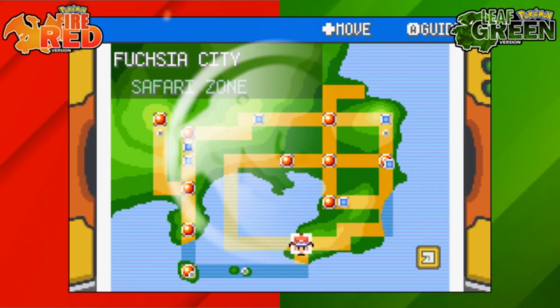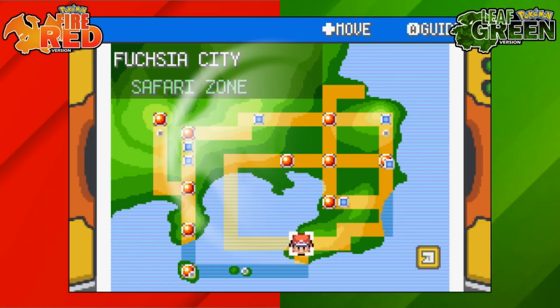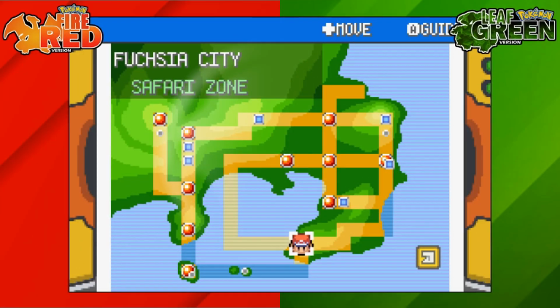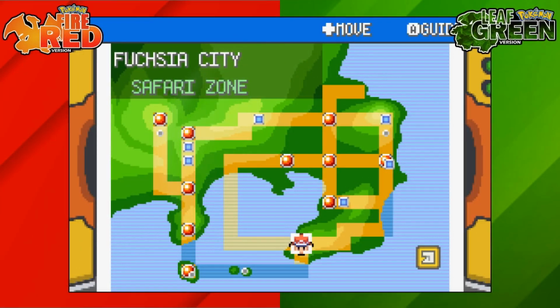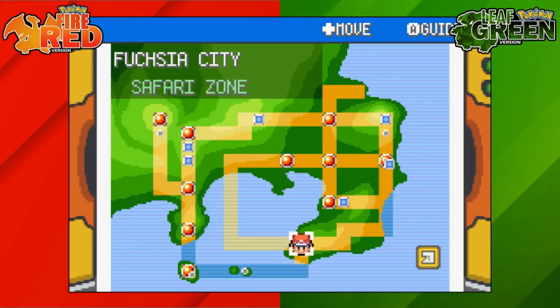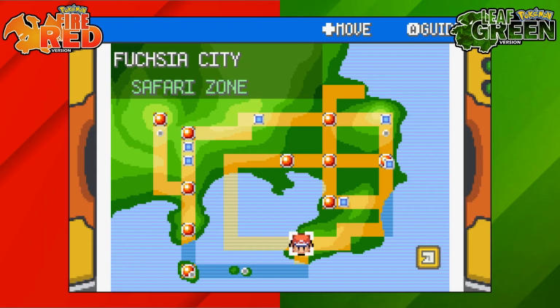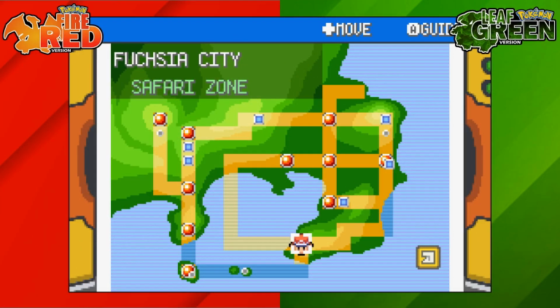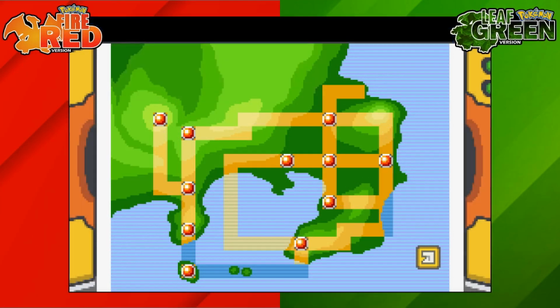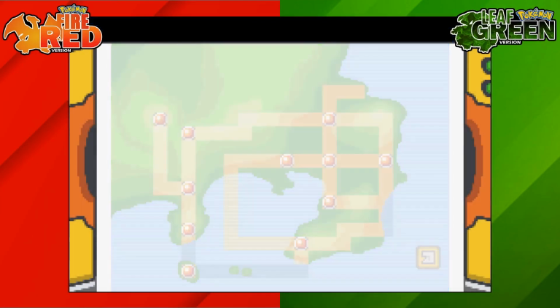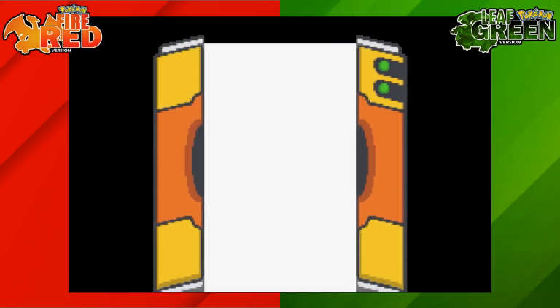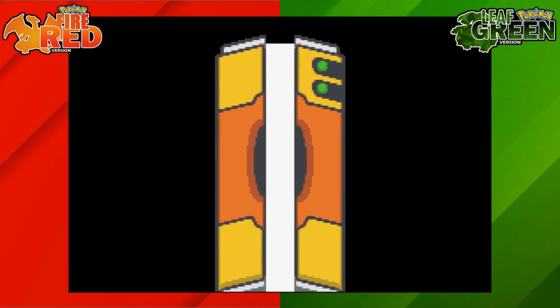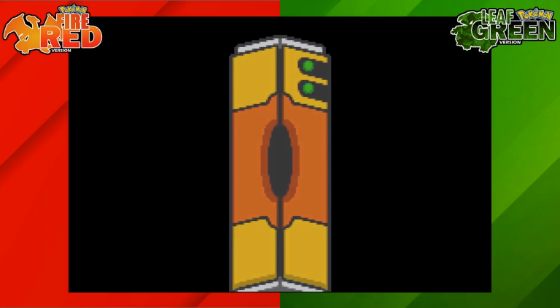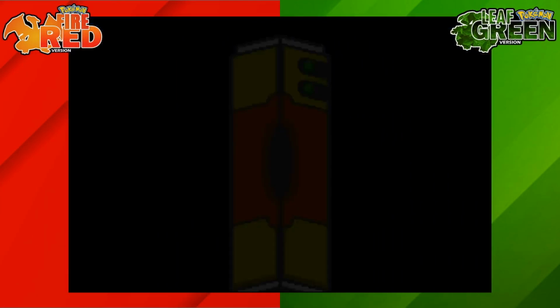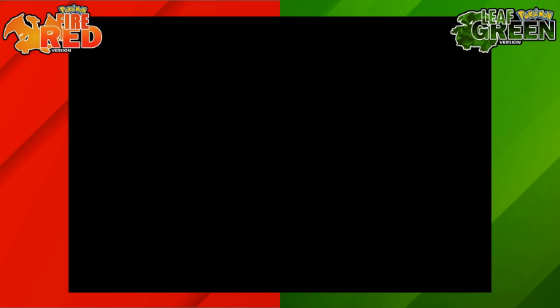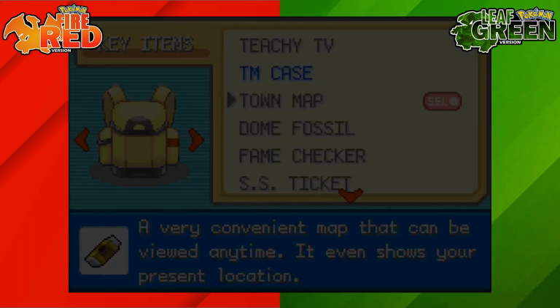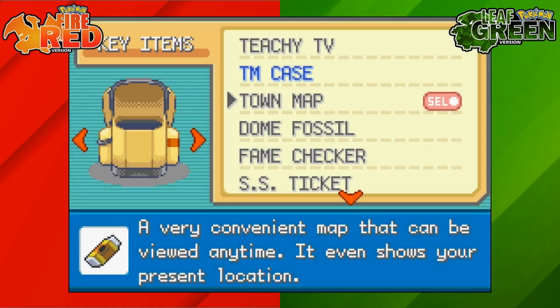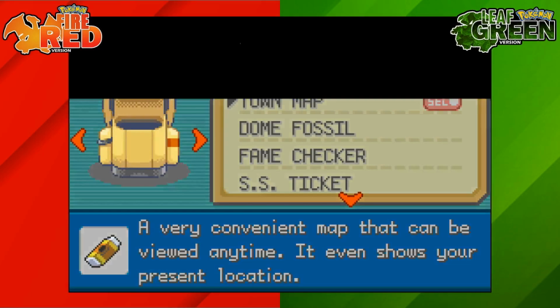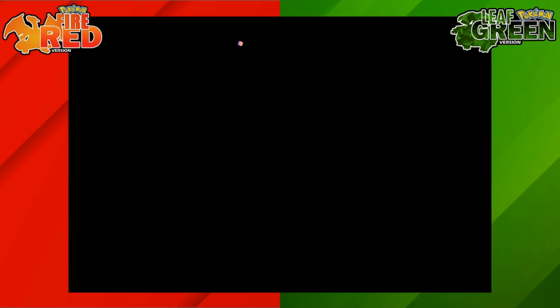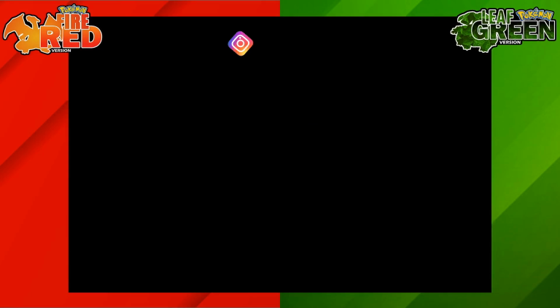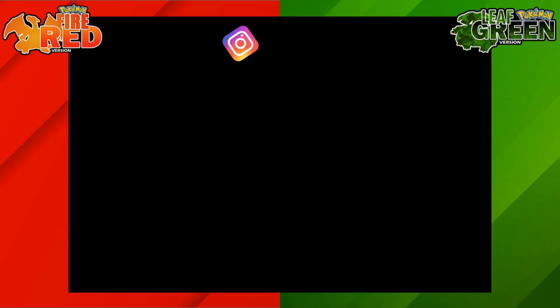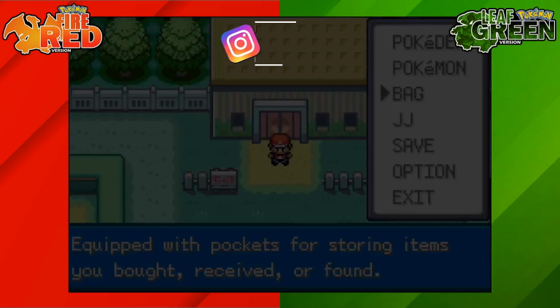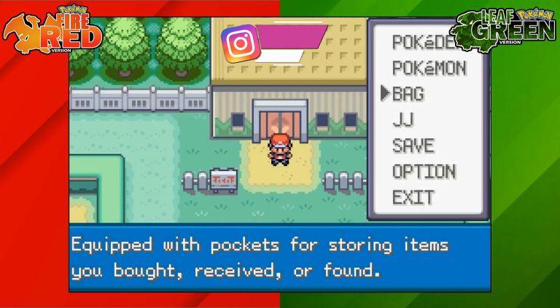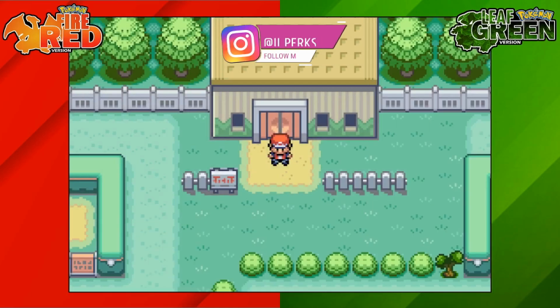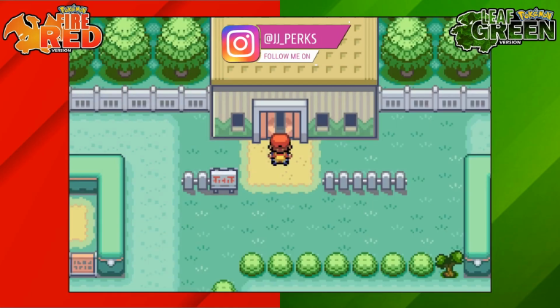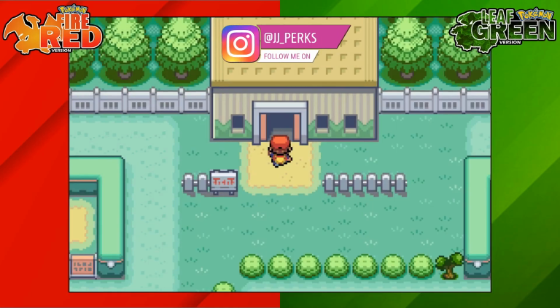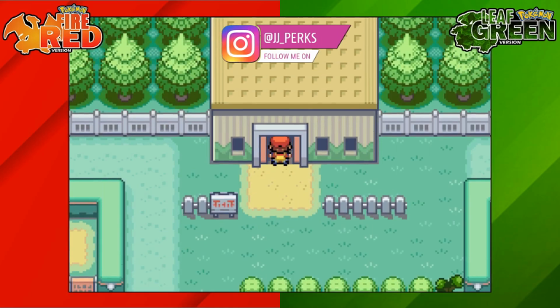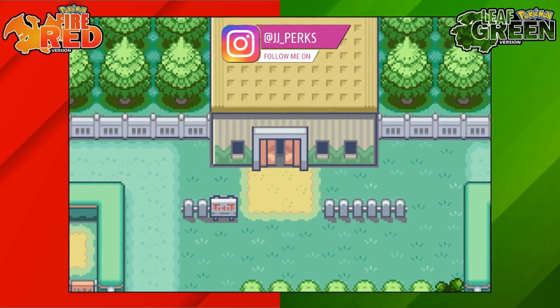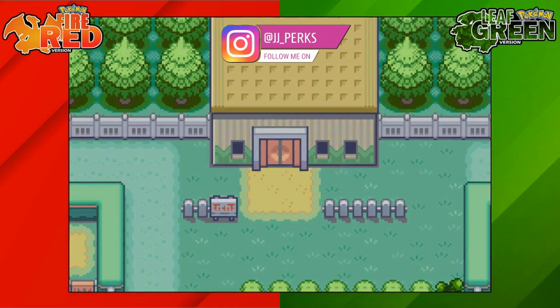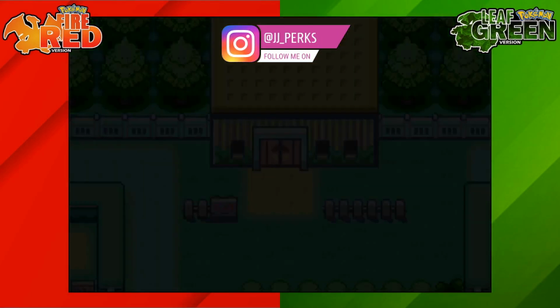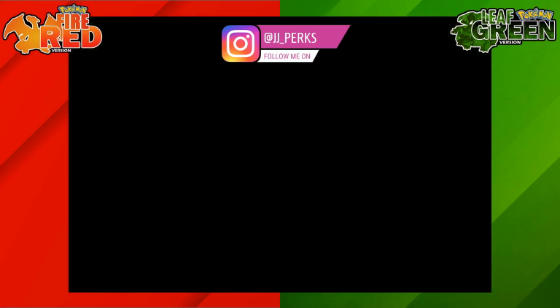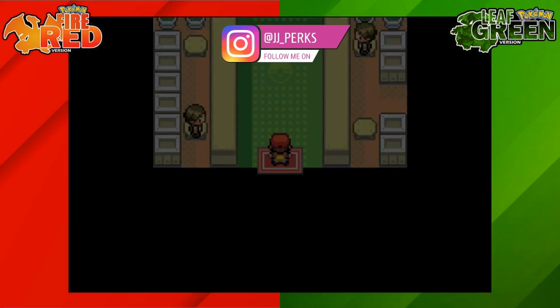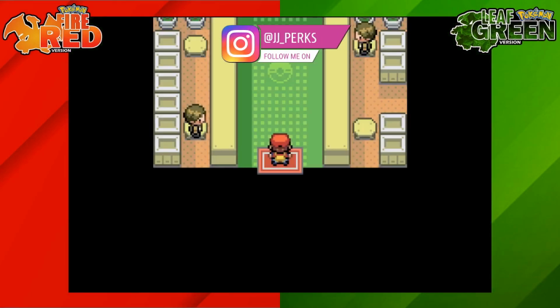So to get Rhyhorn on Pokemon Fire Red and Leaf Green we're going to go to Fuchsia City and we're then going to go to the Safari Zone.